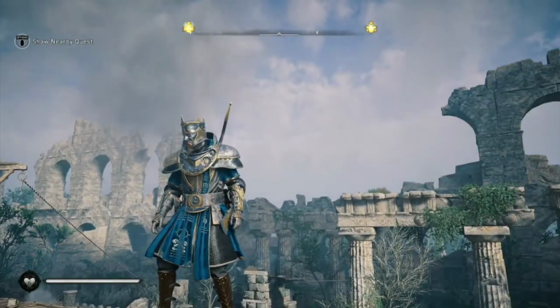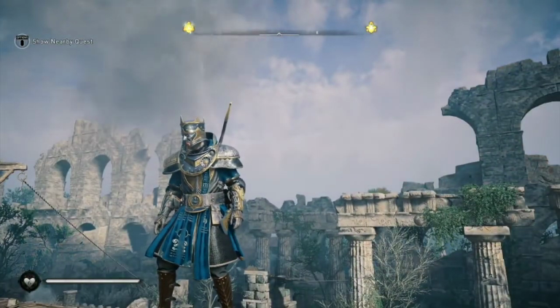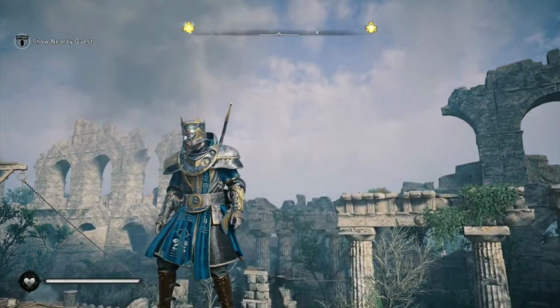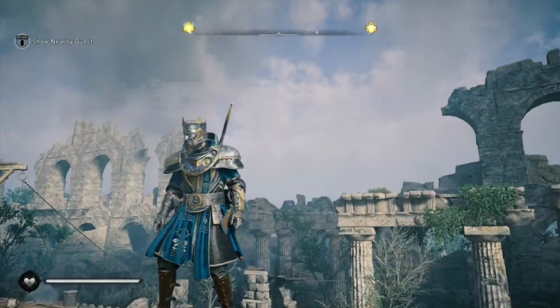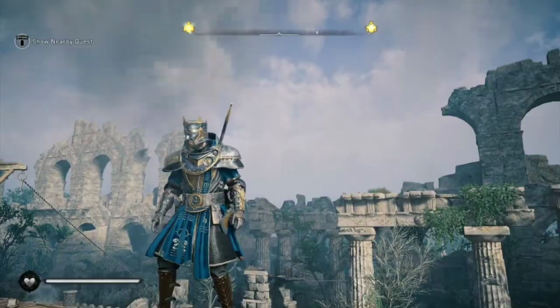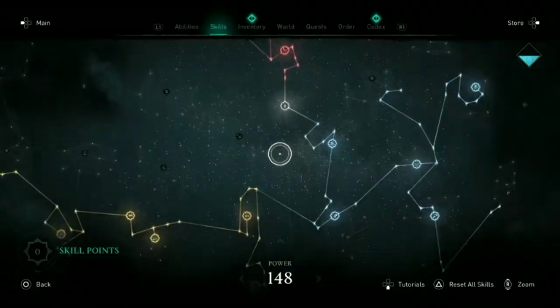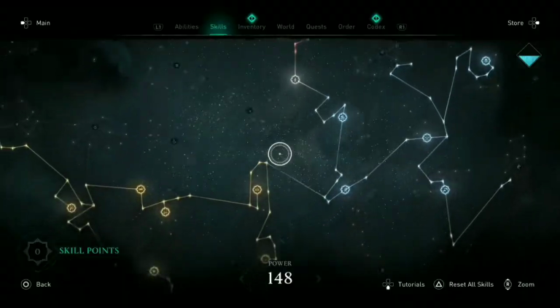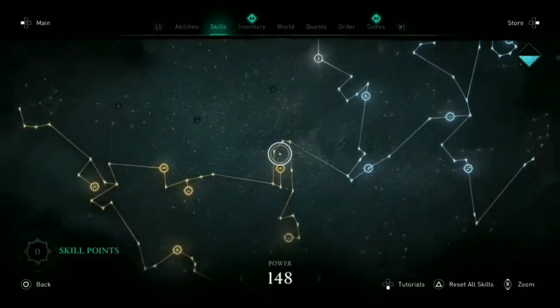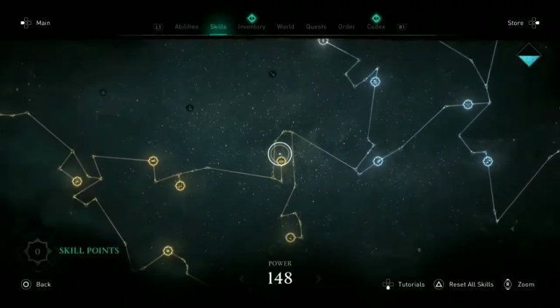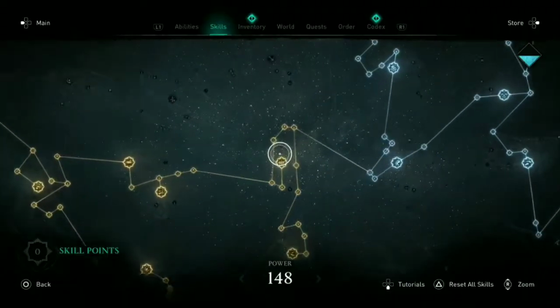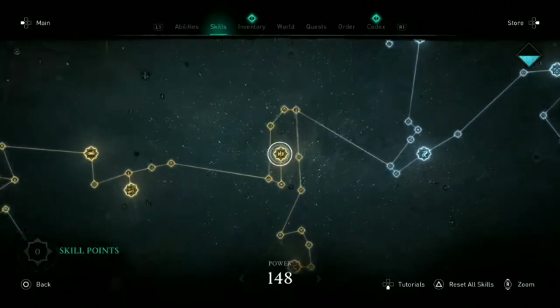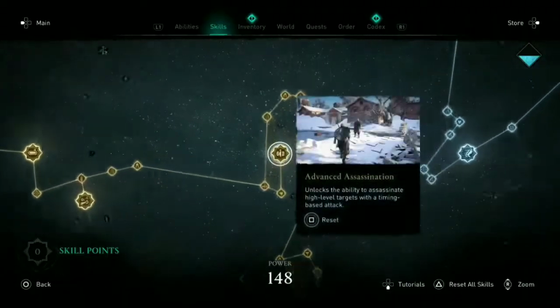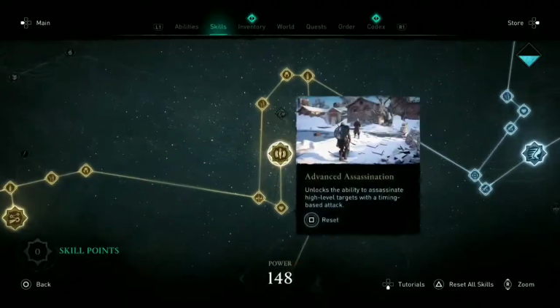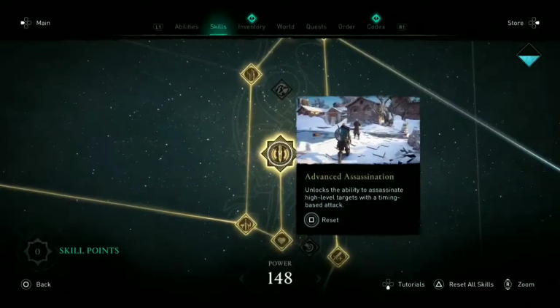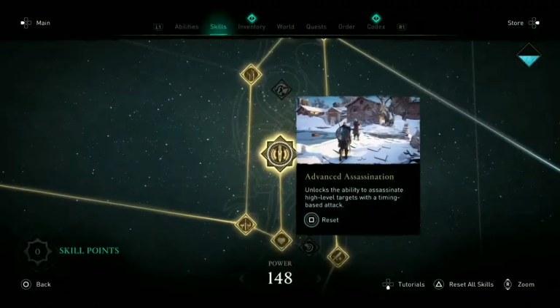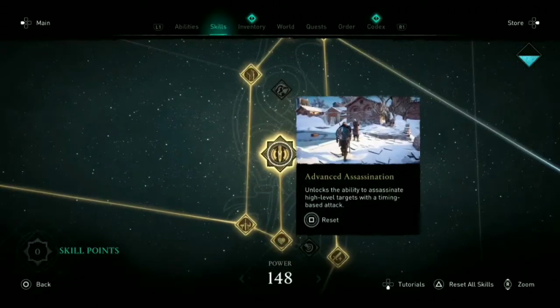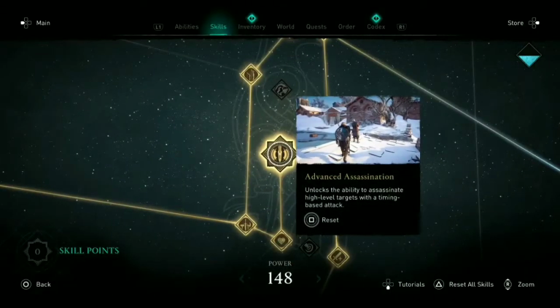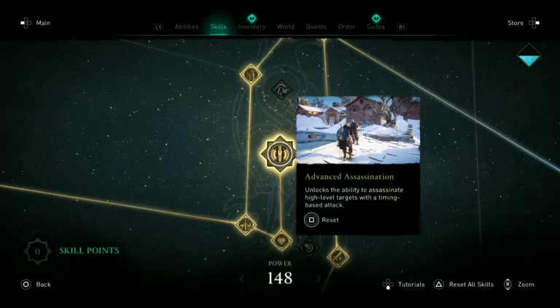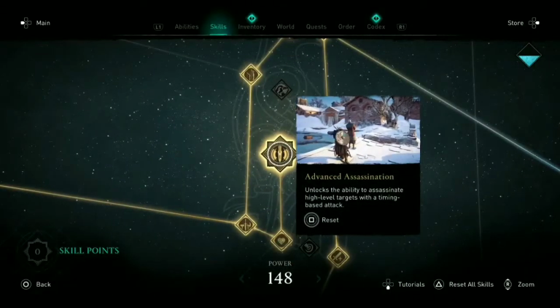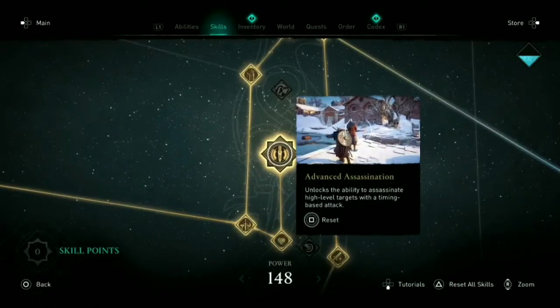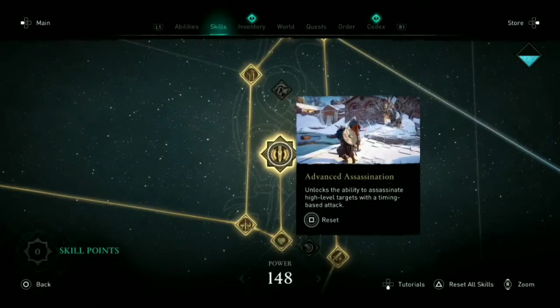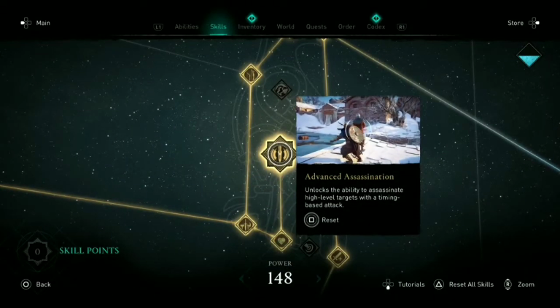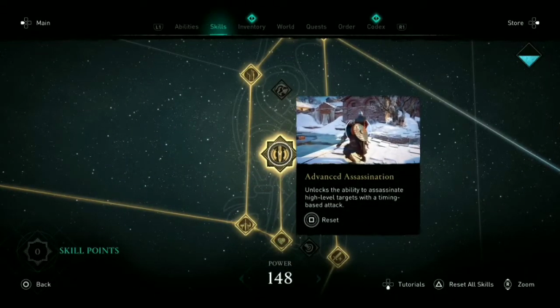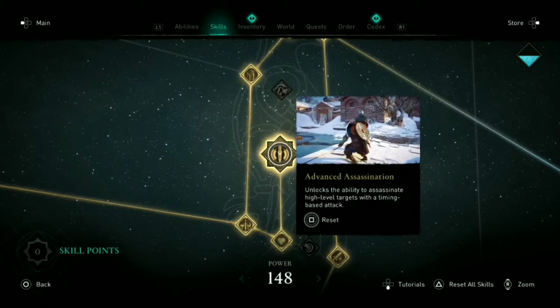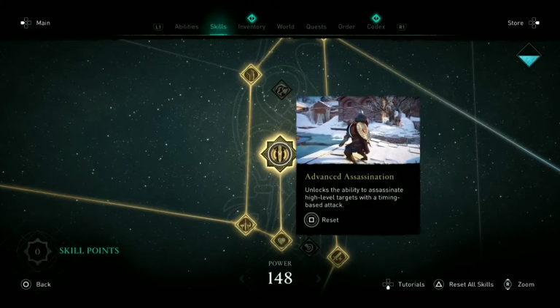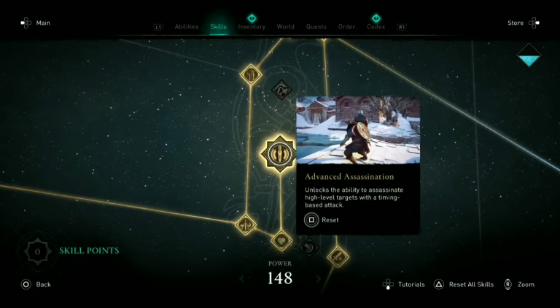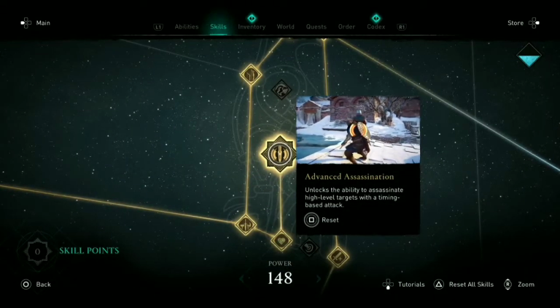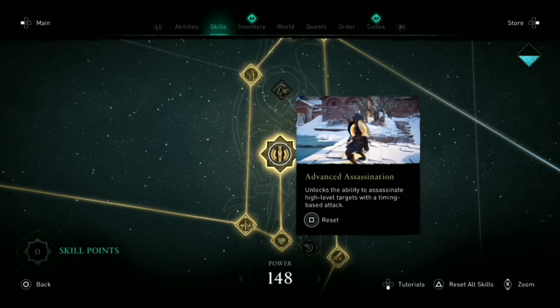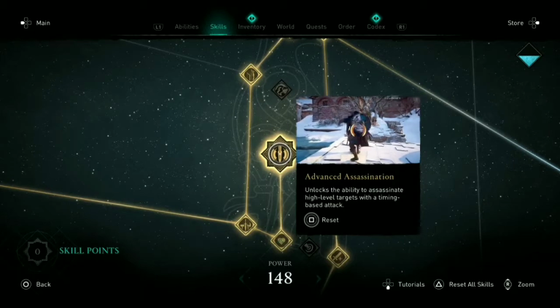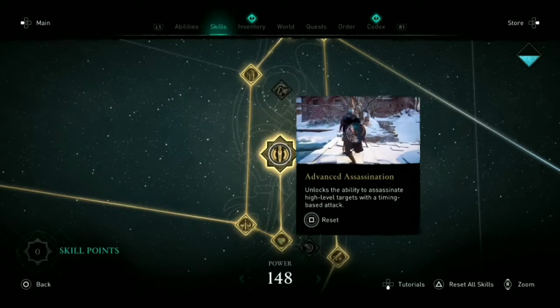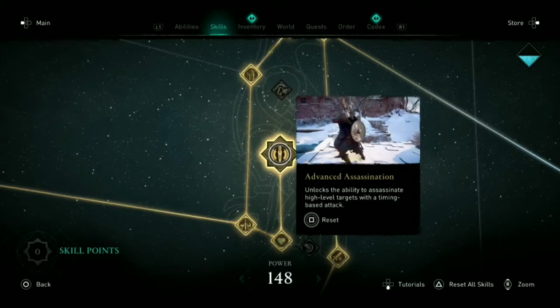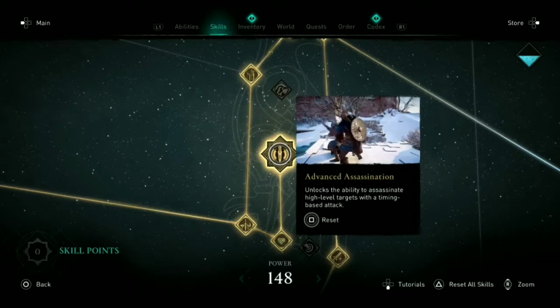To make this easier I recommend you get the Advanced Assassination skill. Attempting to get this gear early, you'll need this skill to take out bigger threats.